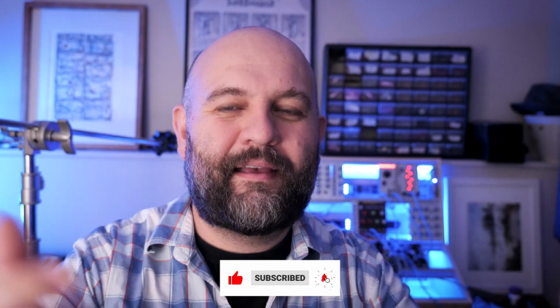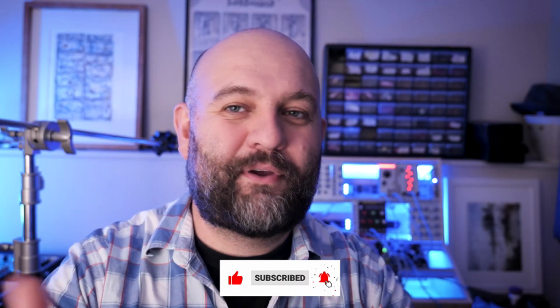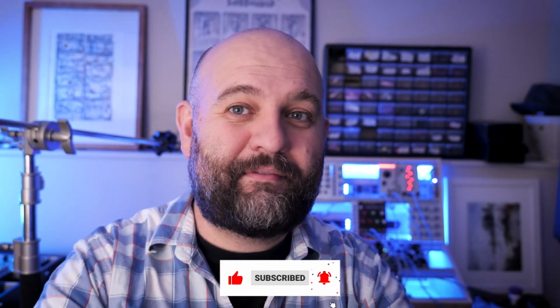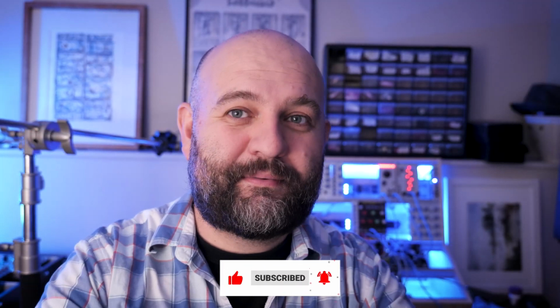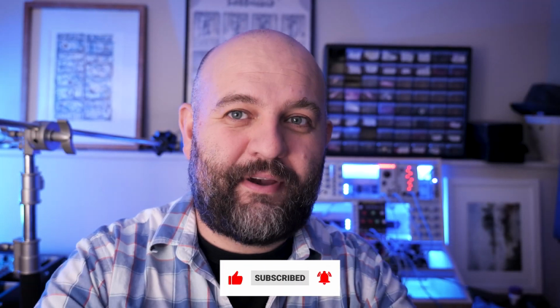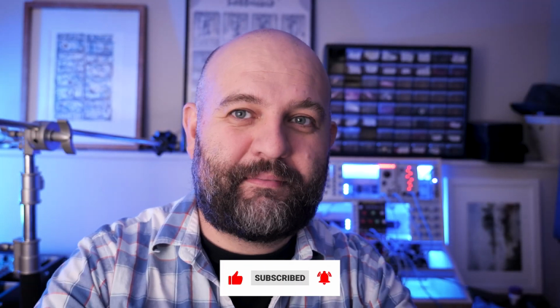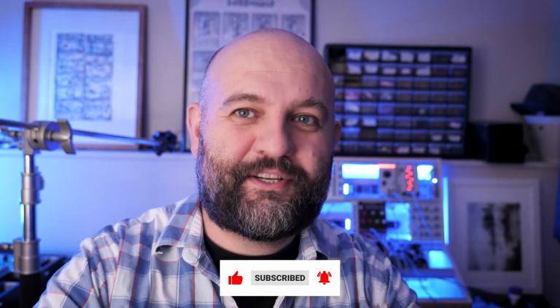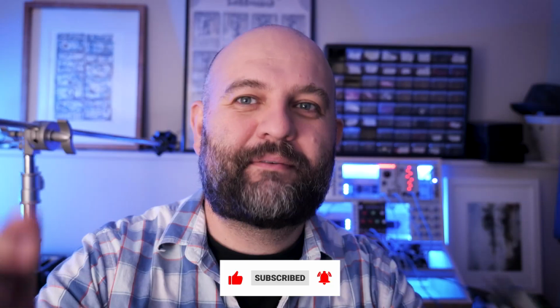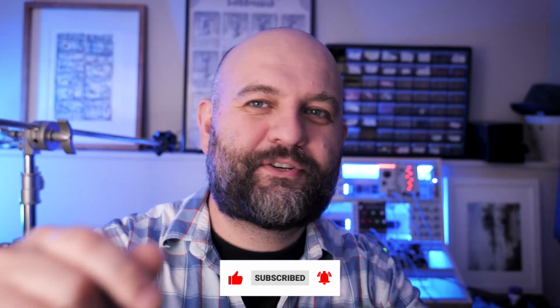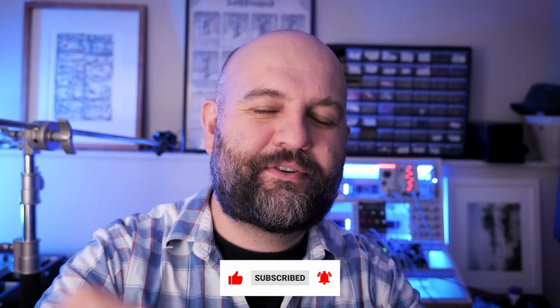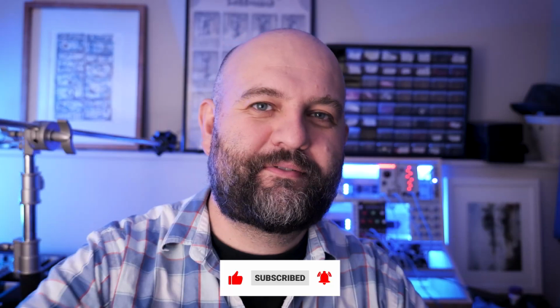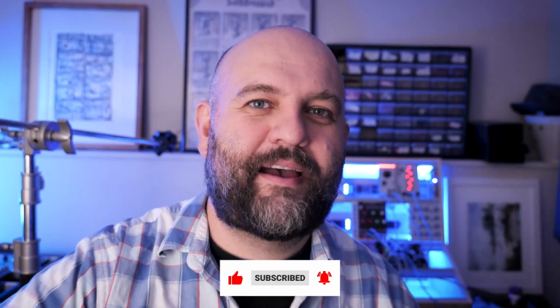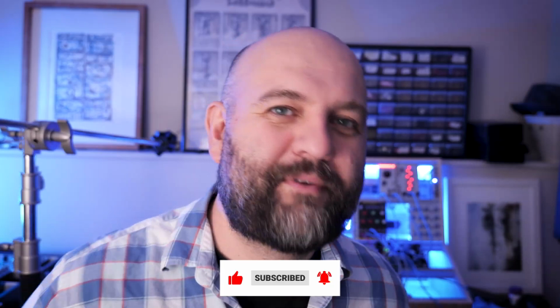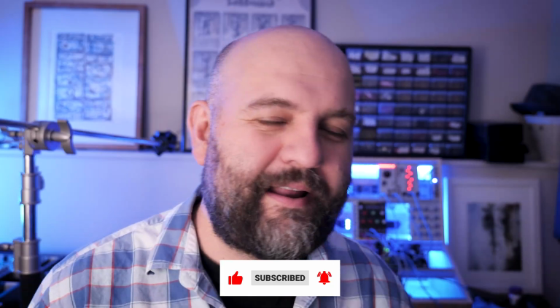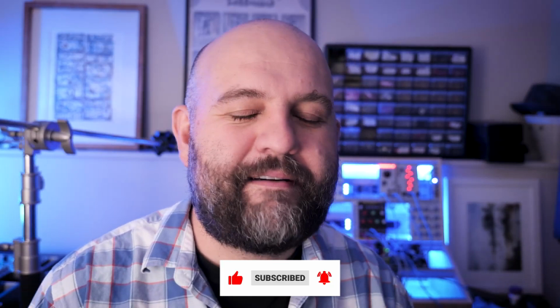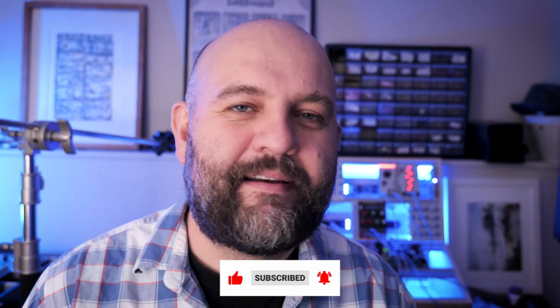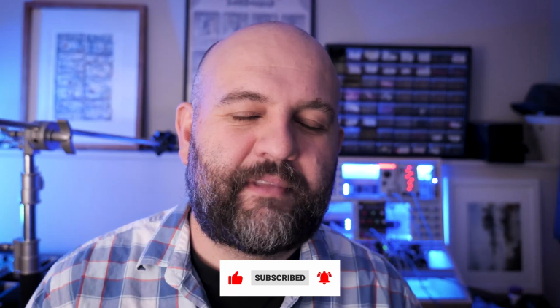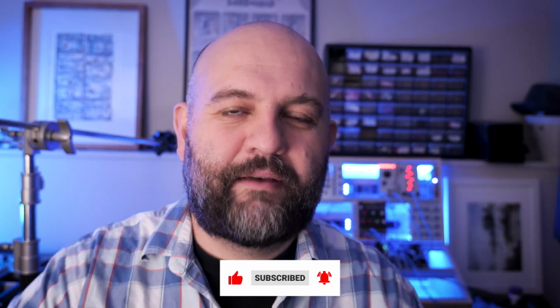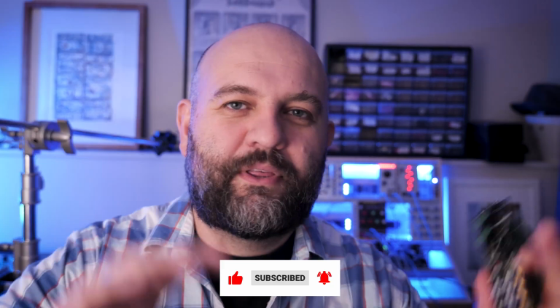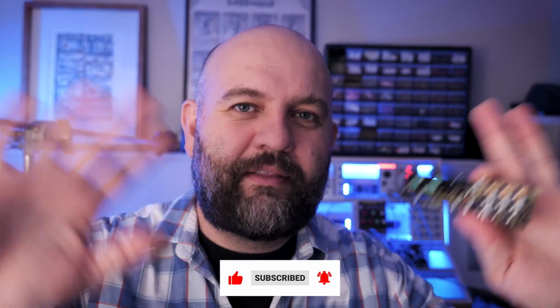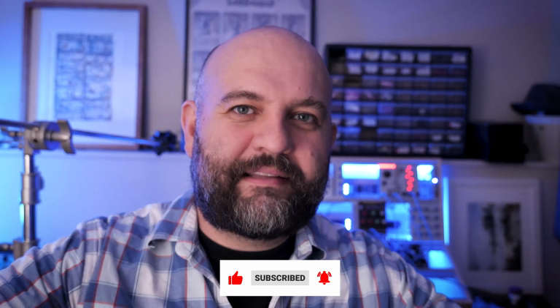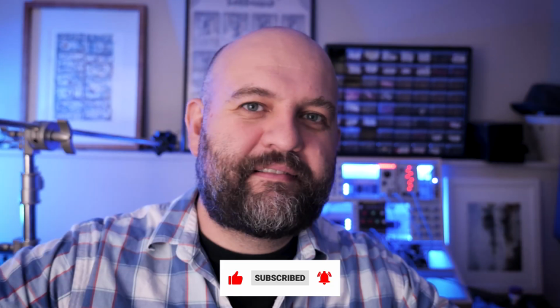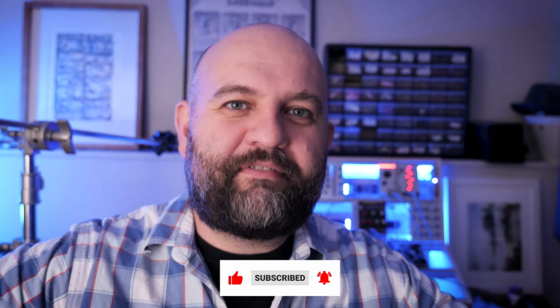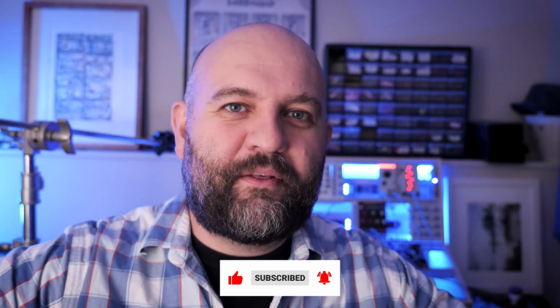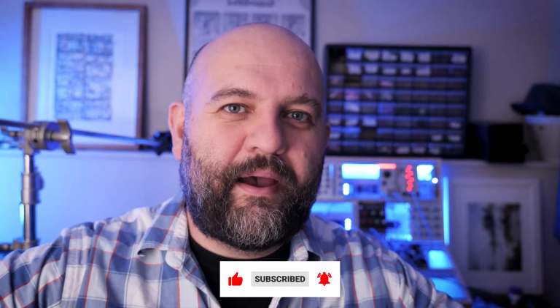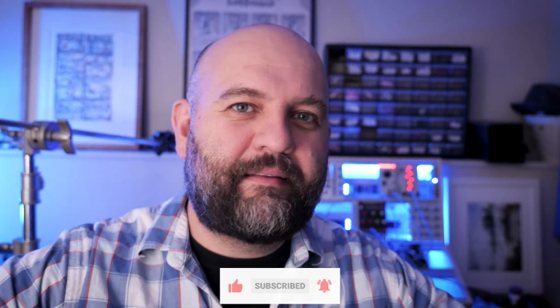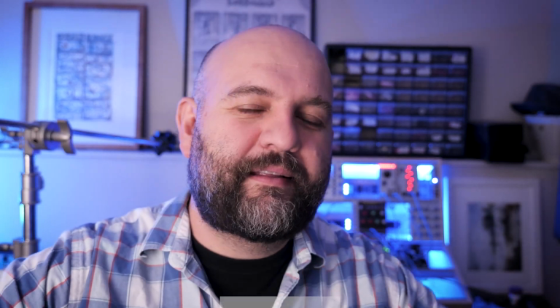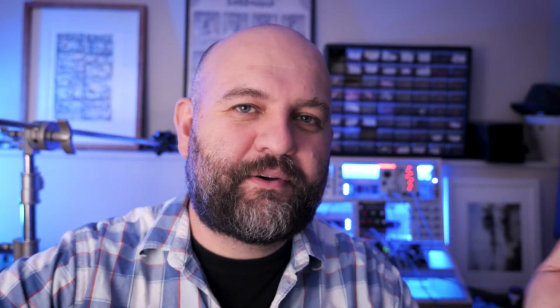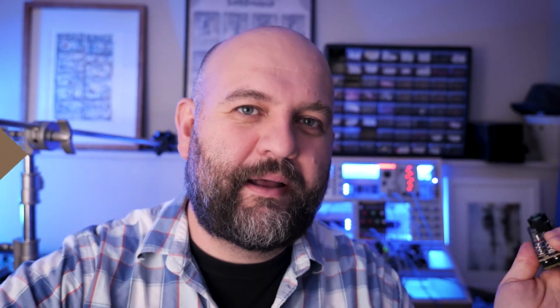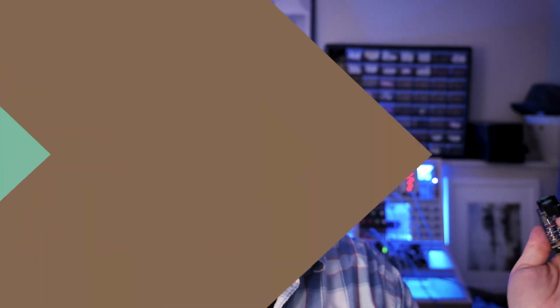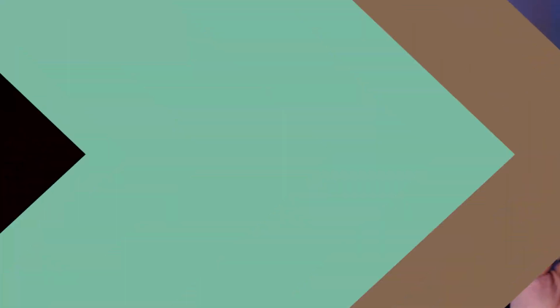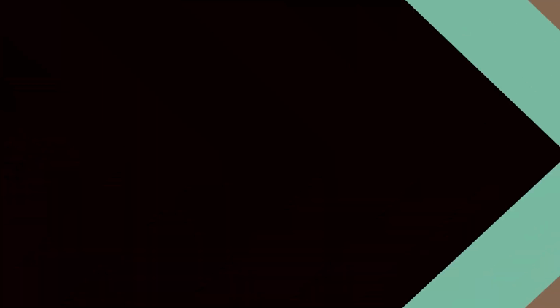If you haven't subscribed to my channel, make sure you do that right now. And with all that stuff out of the way, let's go ahead and get started.